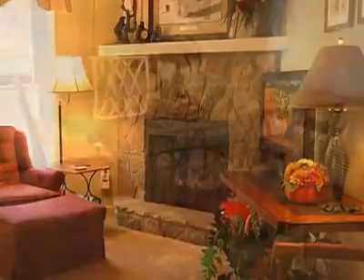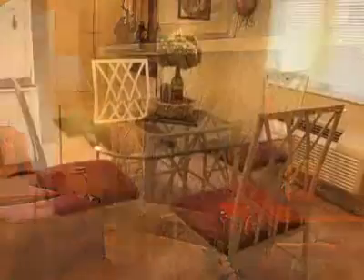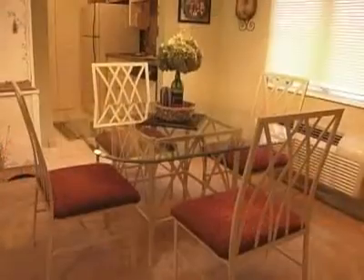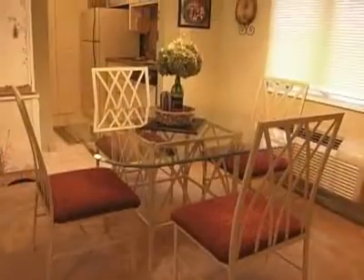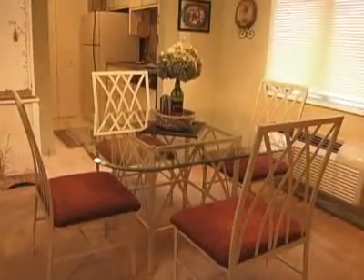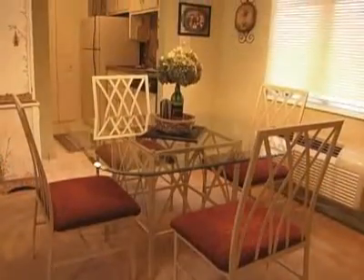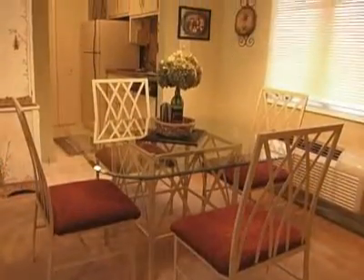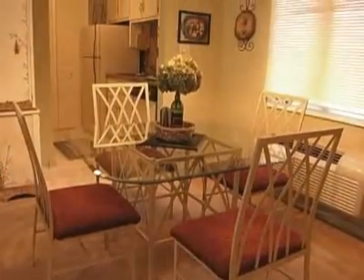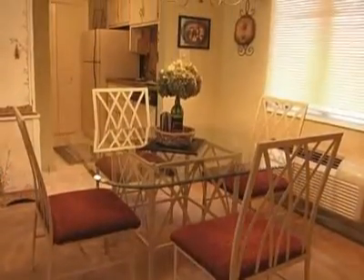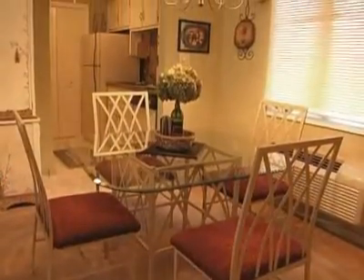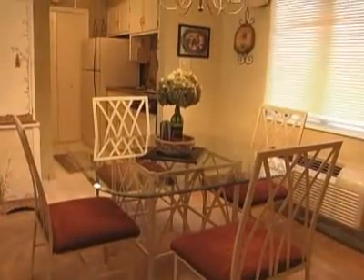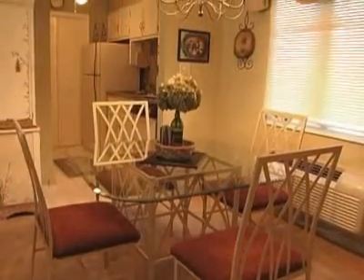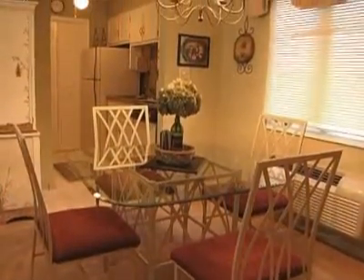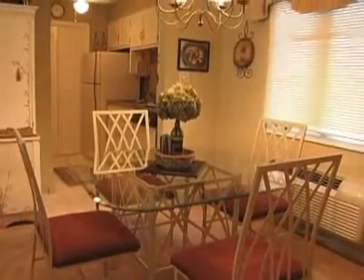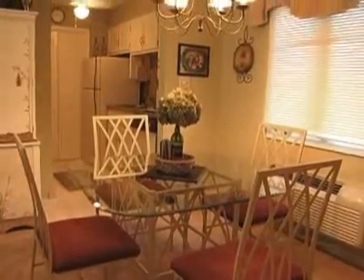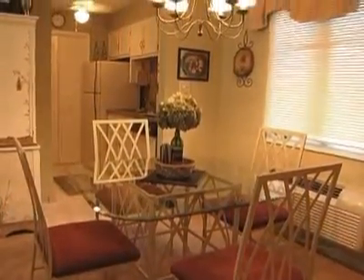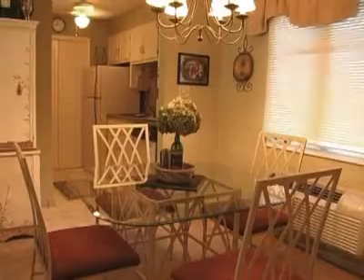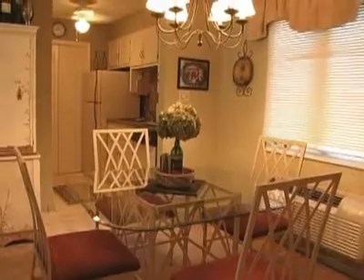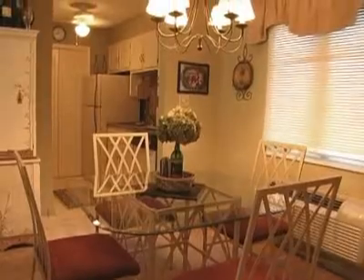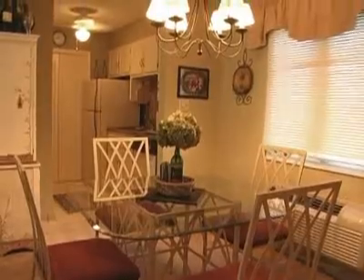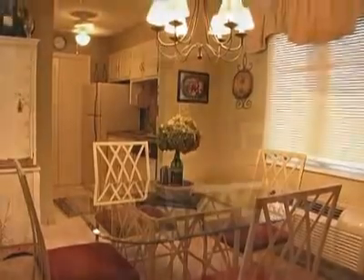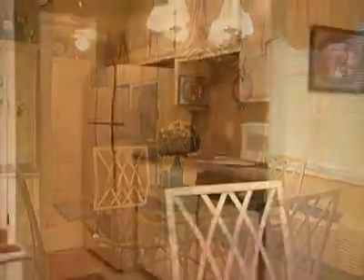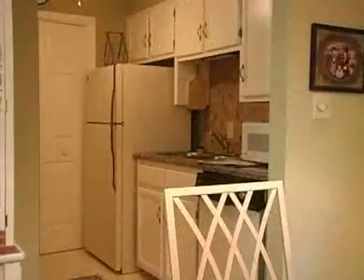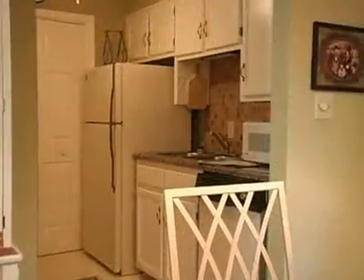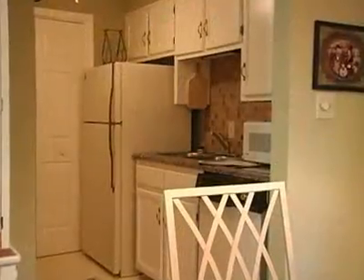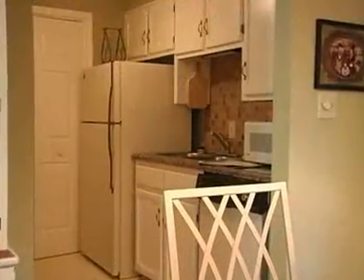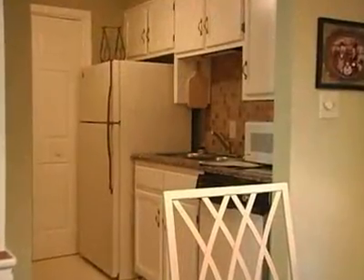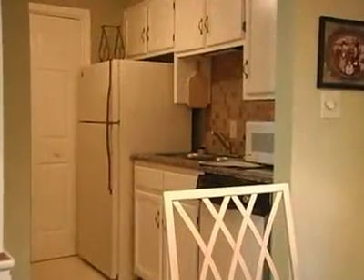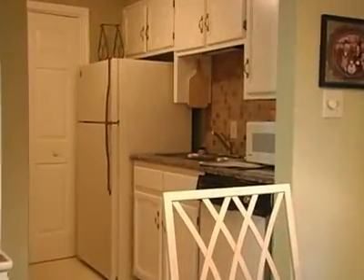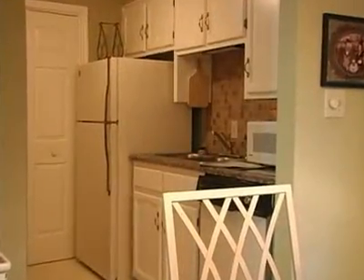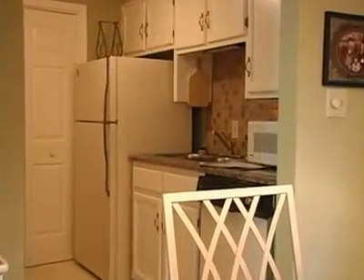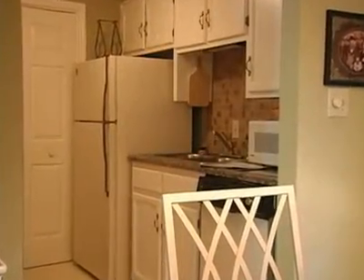There's a four-top dining table to enjoy your meals, easily prepared in the fully equipped kitchen.